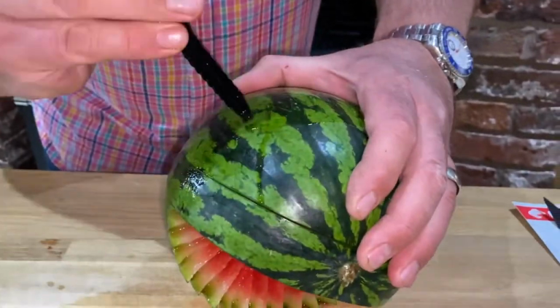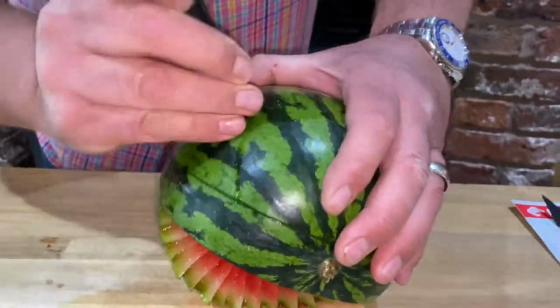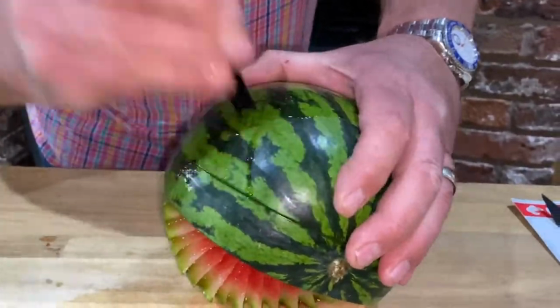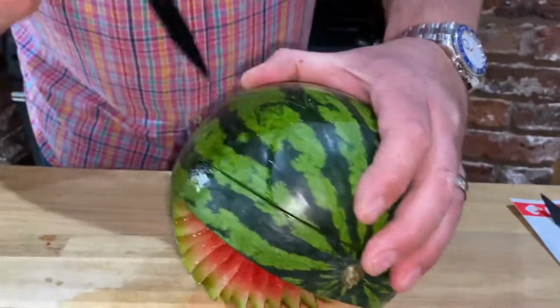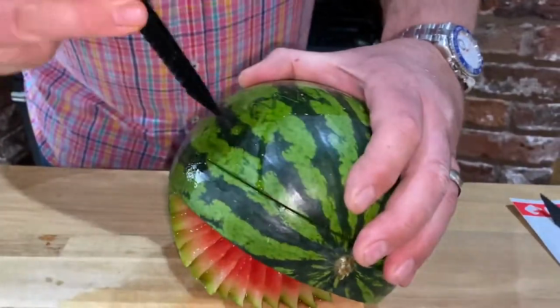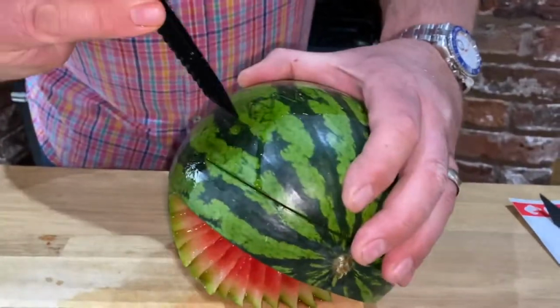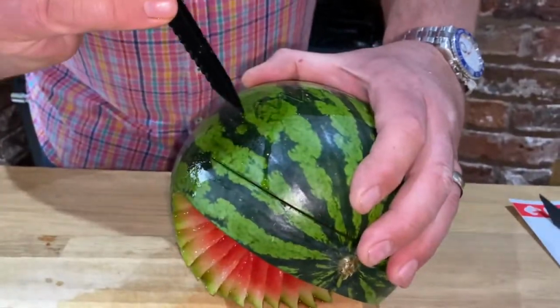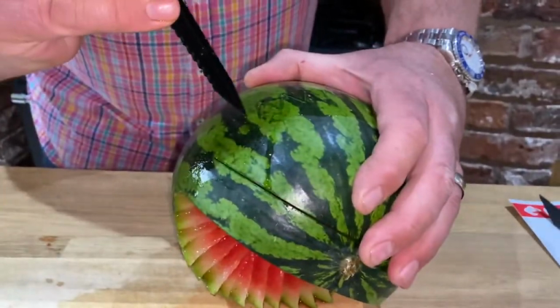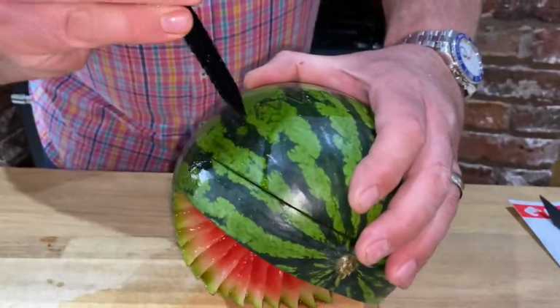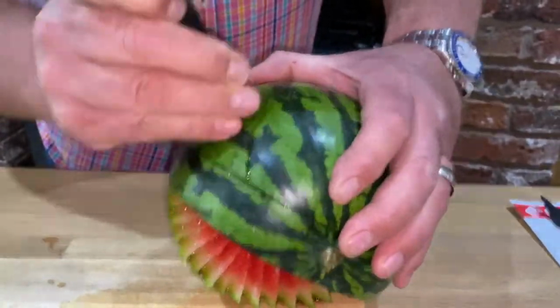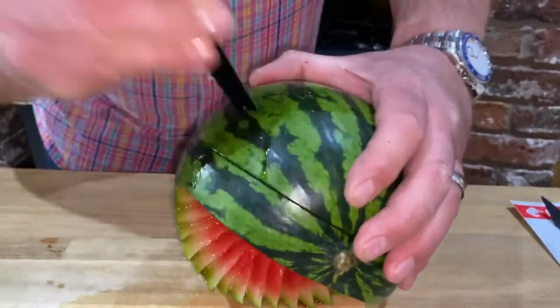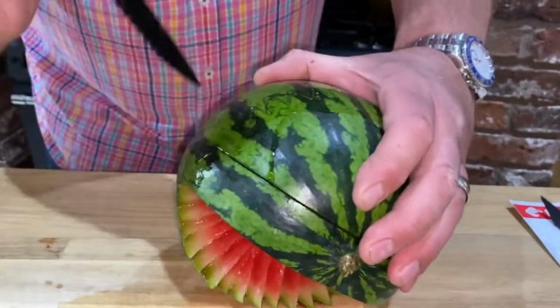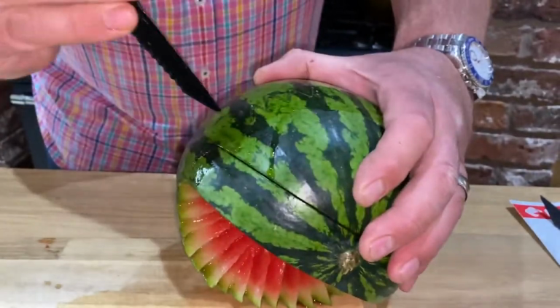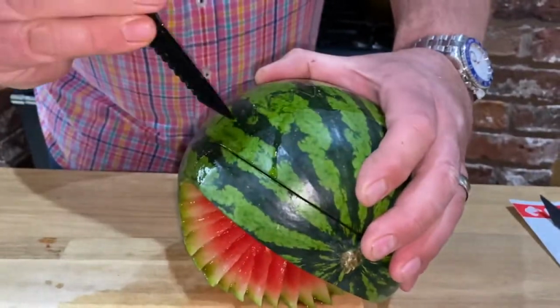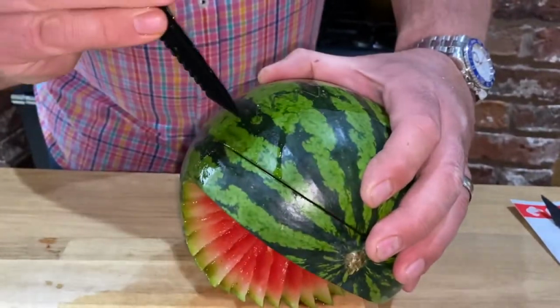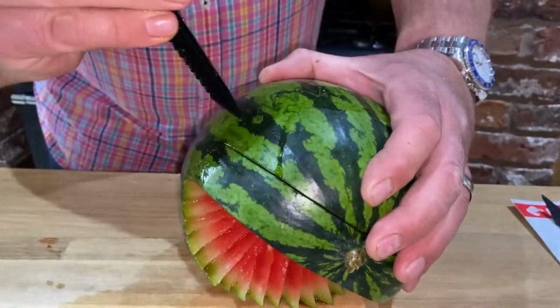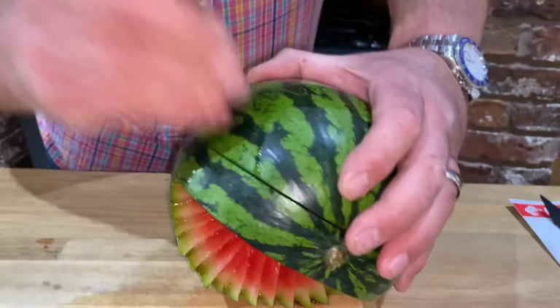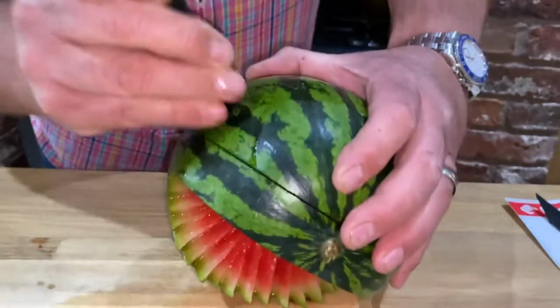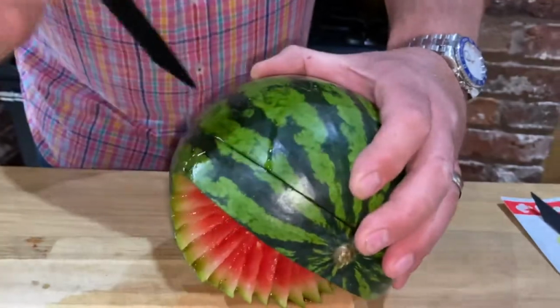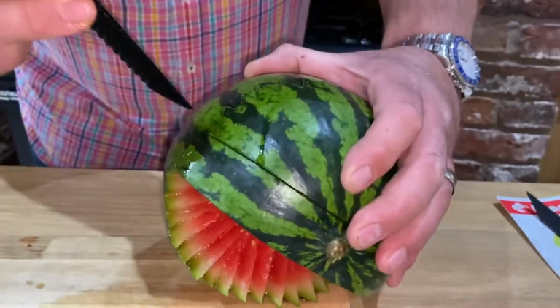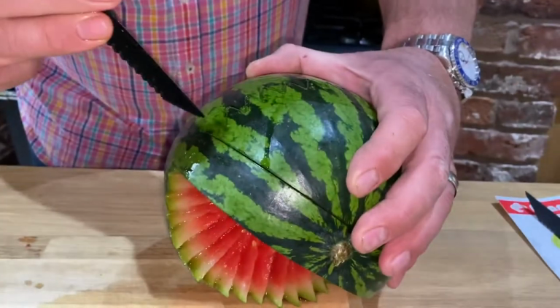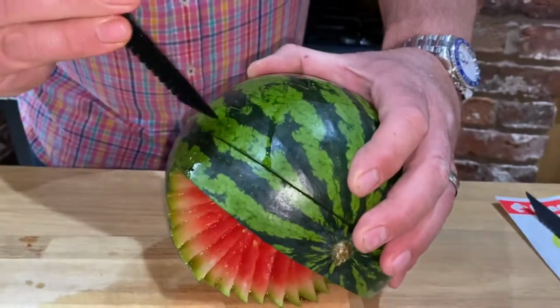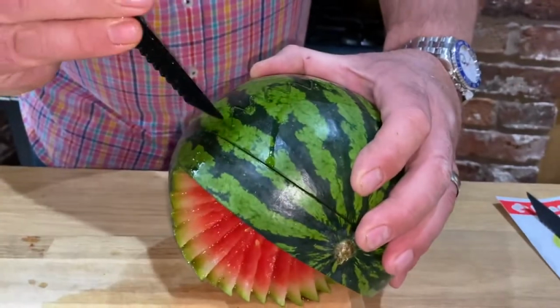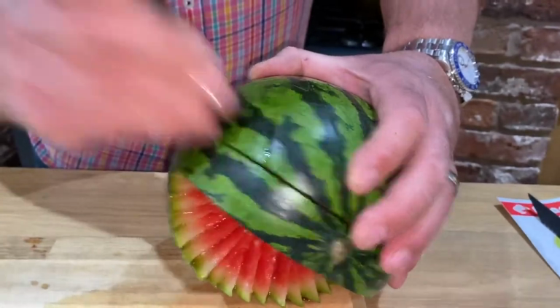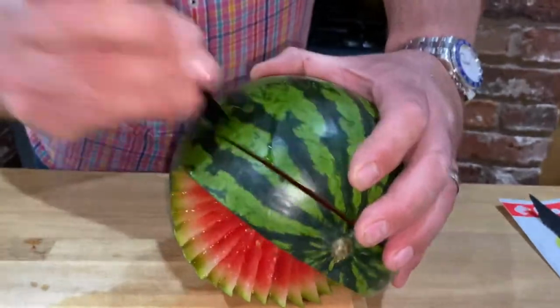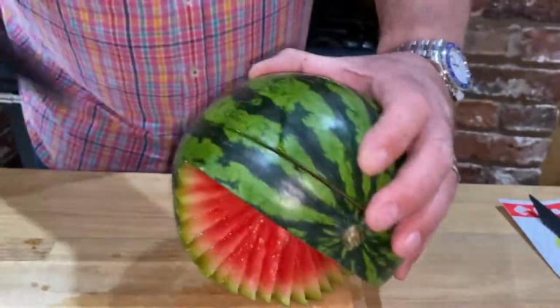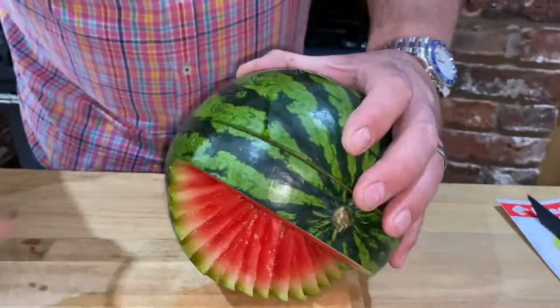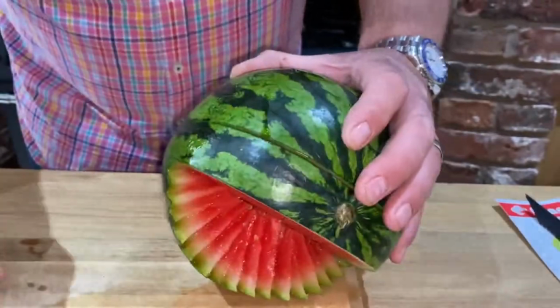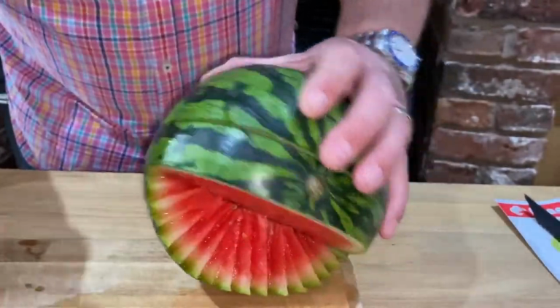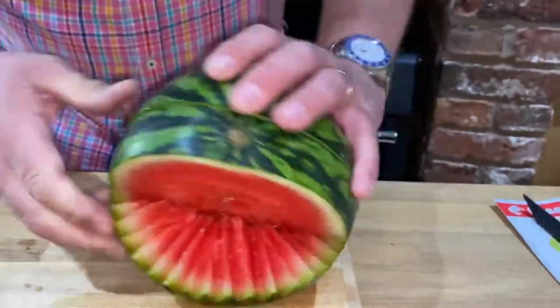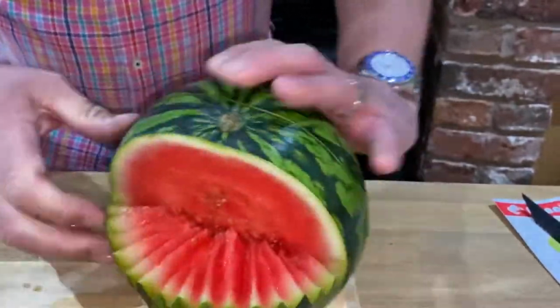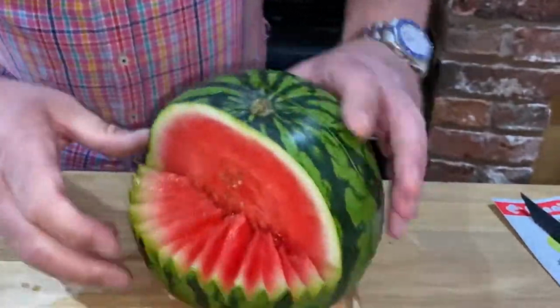I'm just kidding! Always use your hard boiled egg, as you can see. And then when you get to the other side,